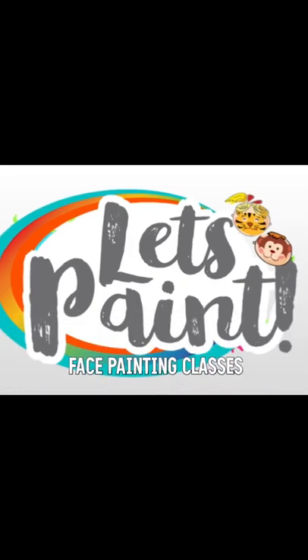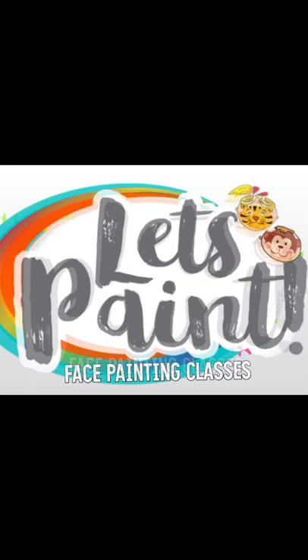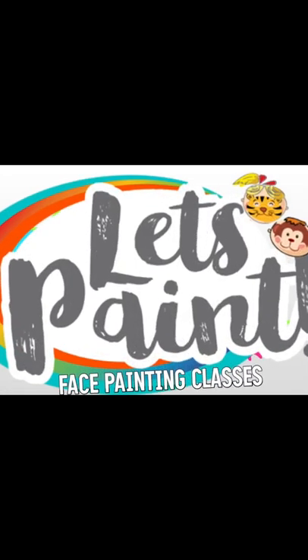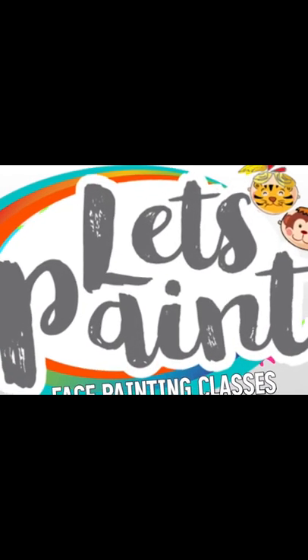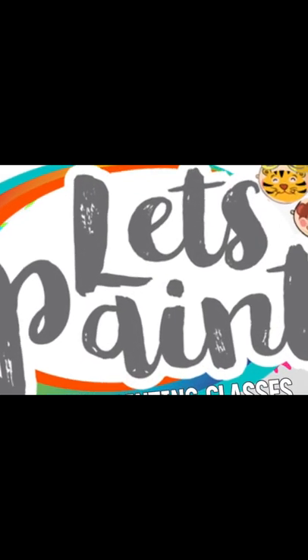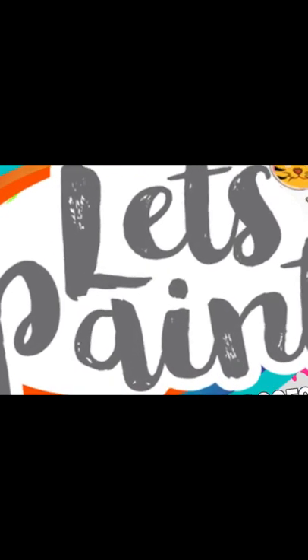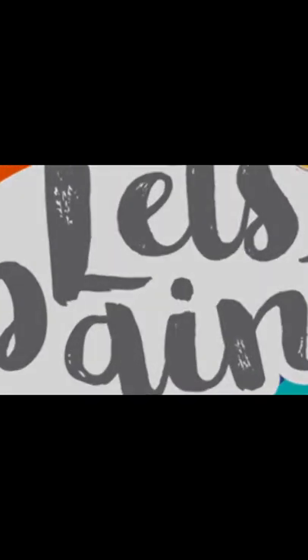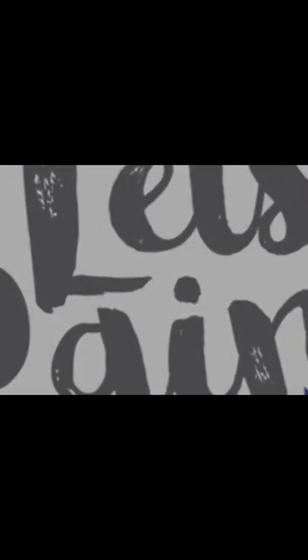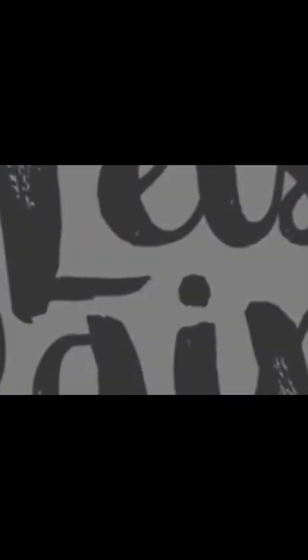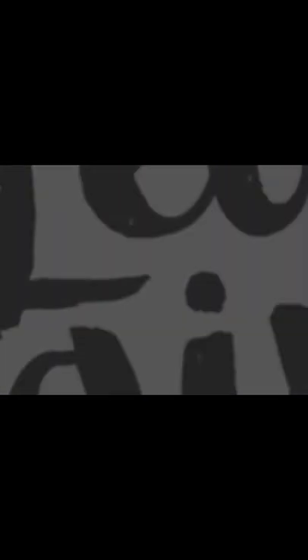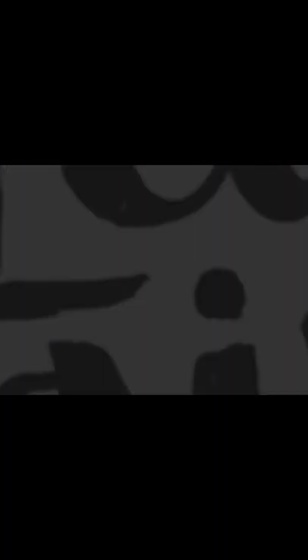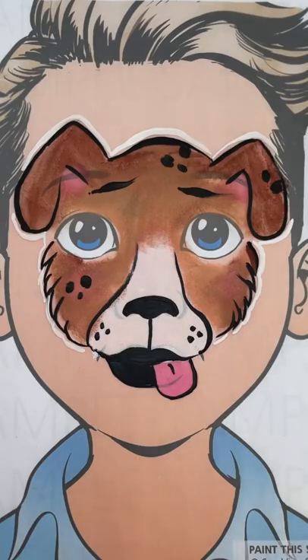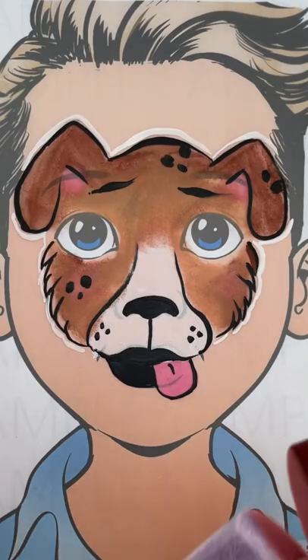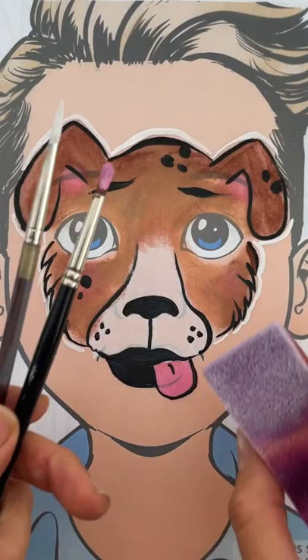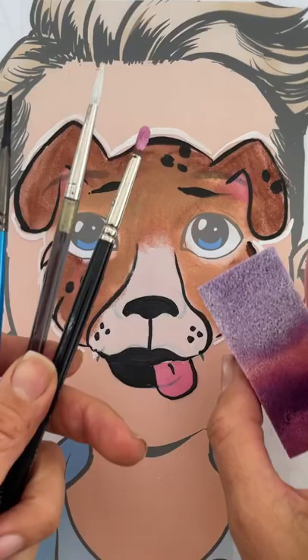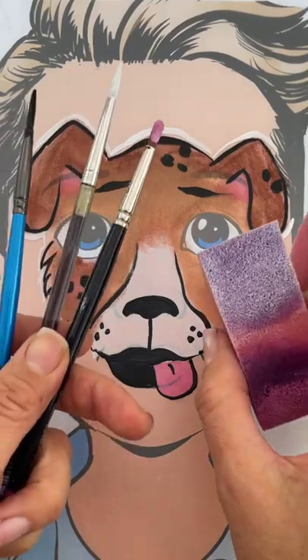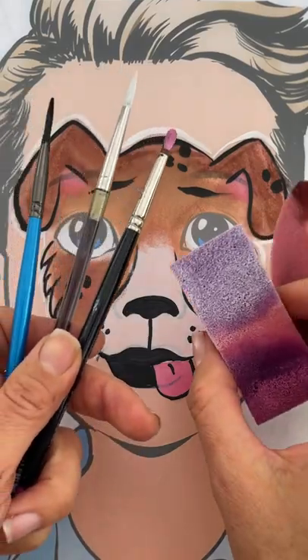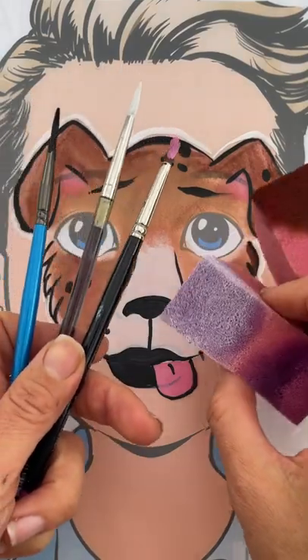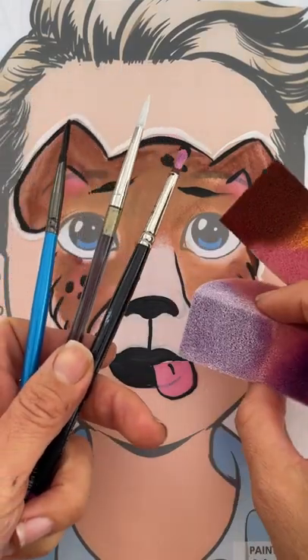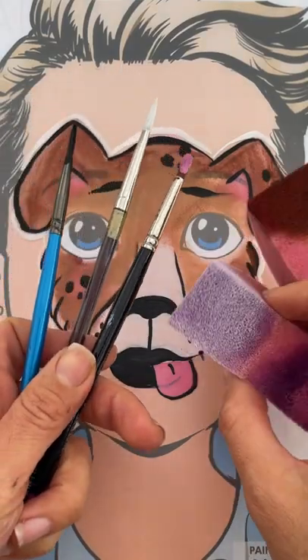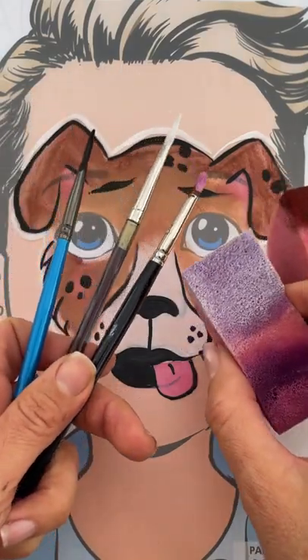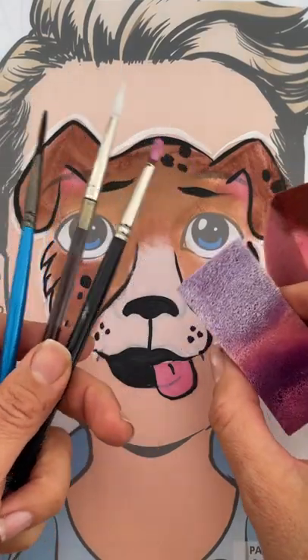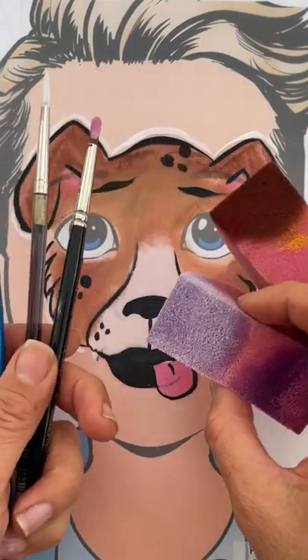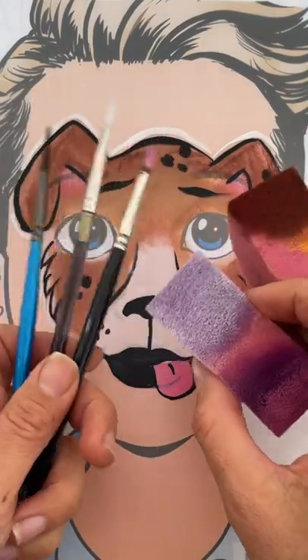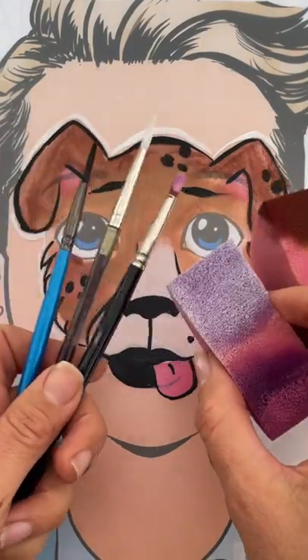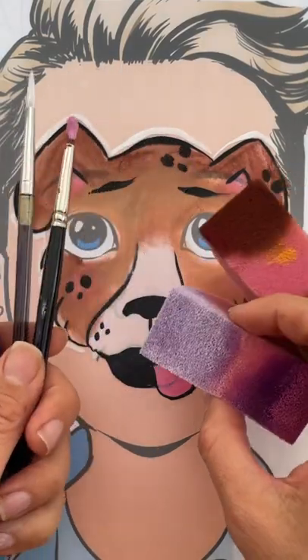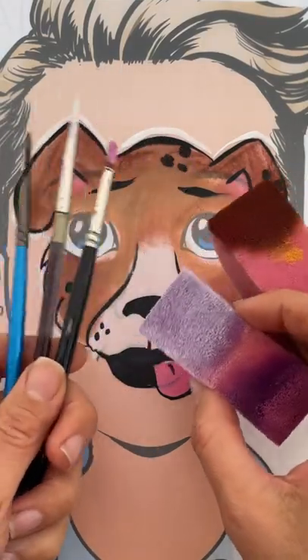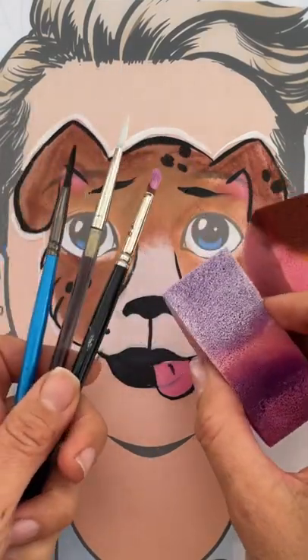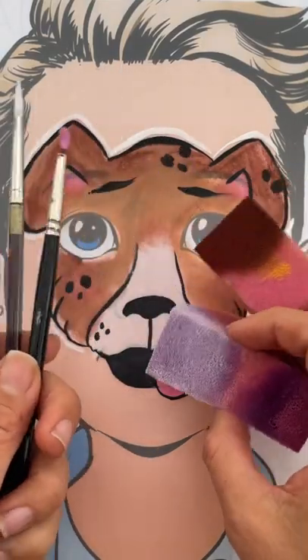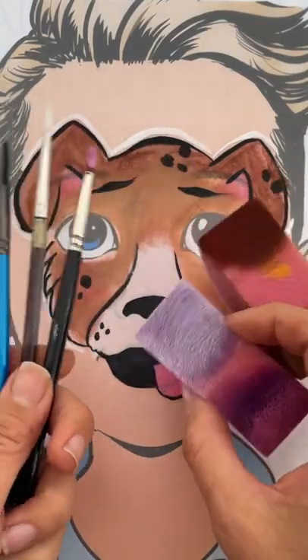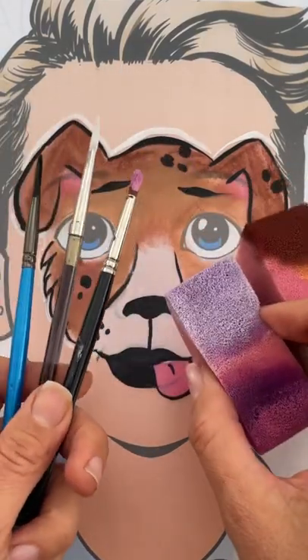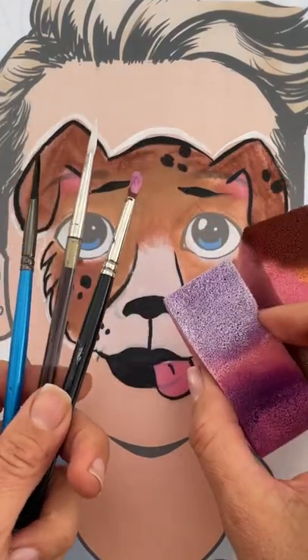Grab two half circle sponges, a number three and number four, and a petal brush.